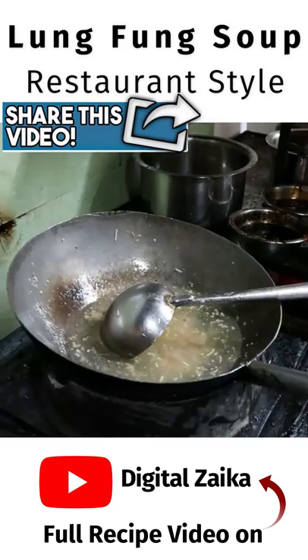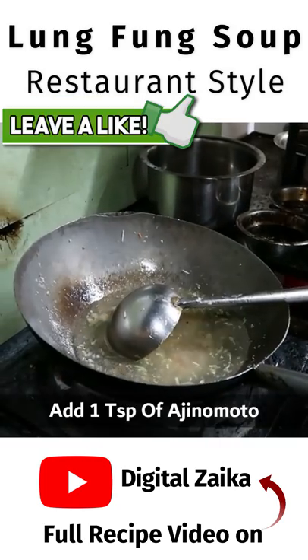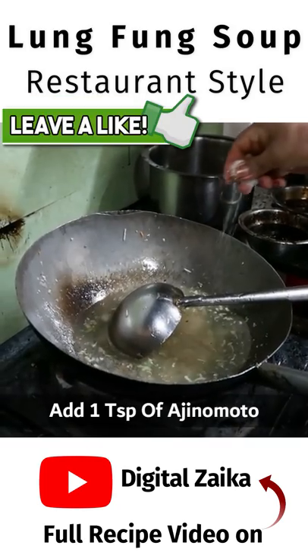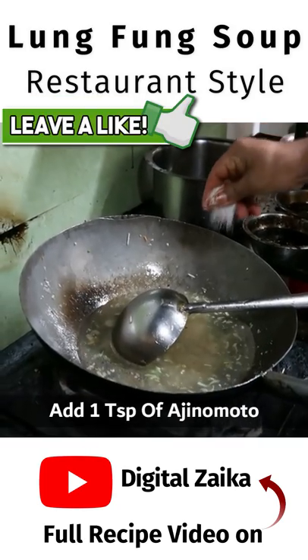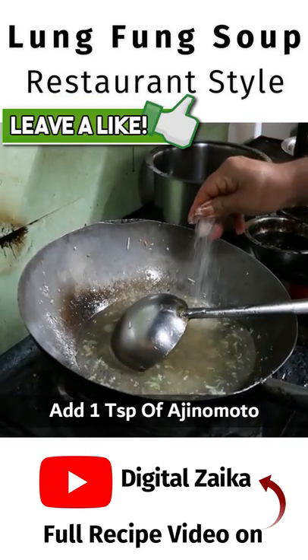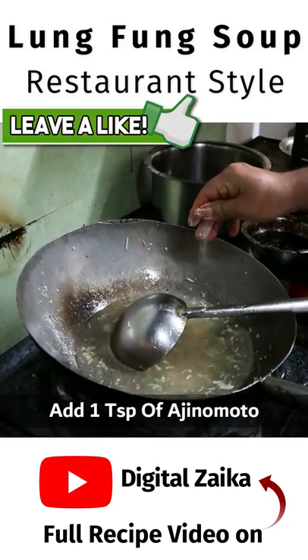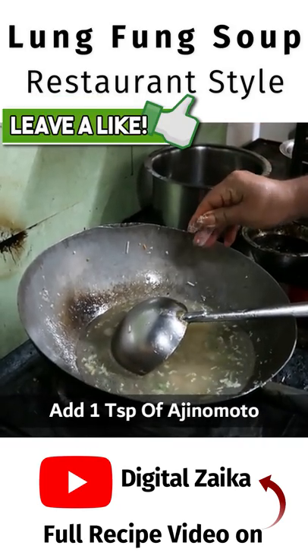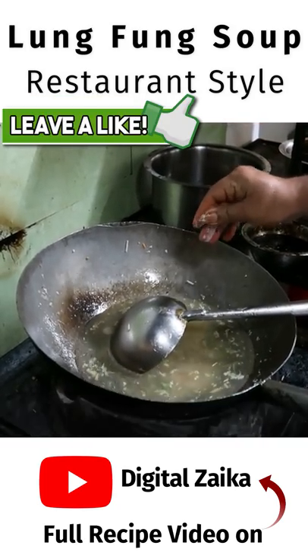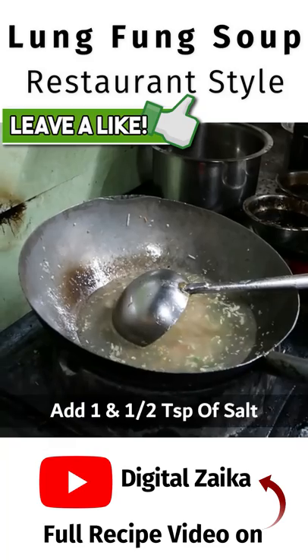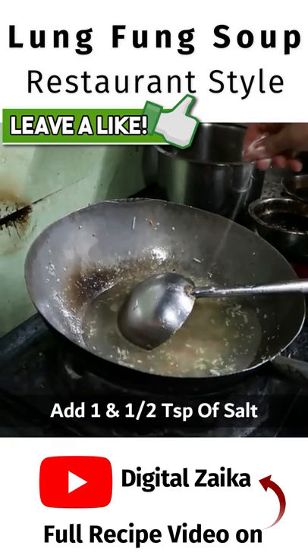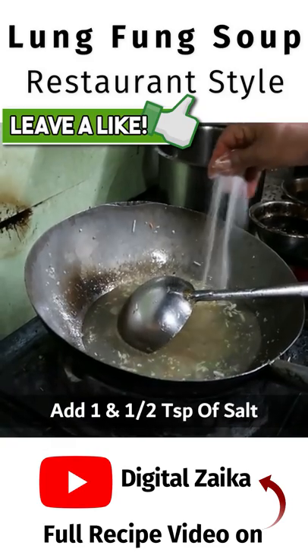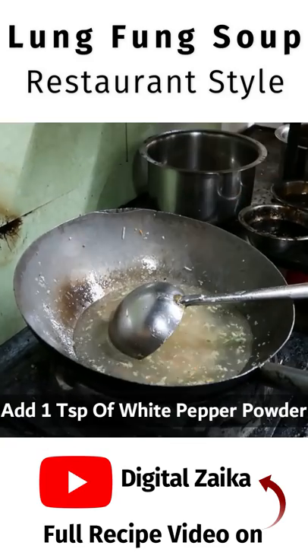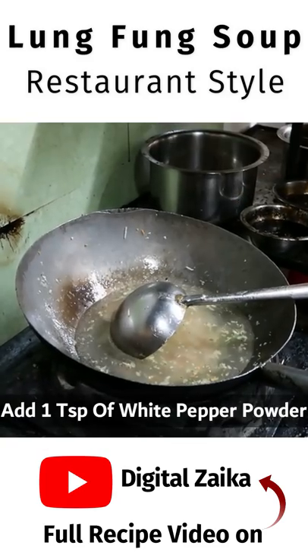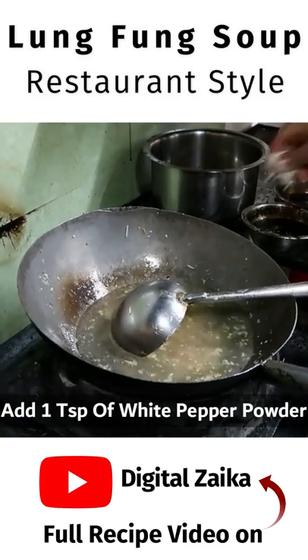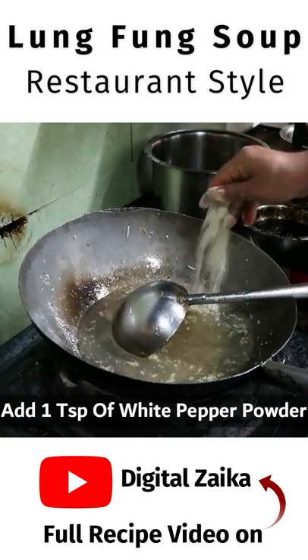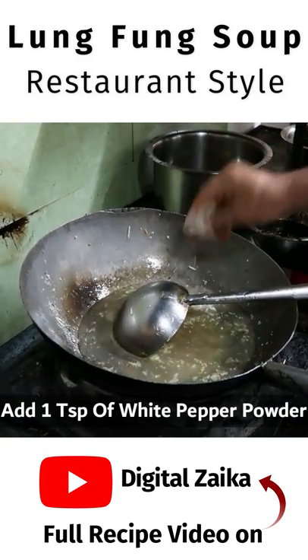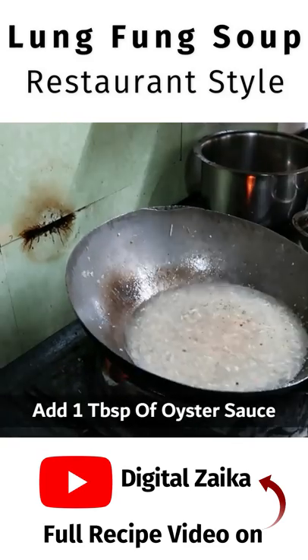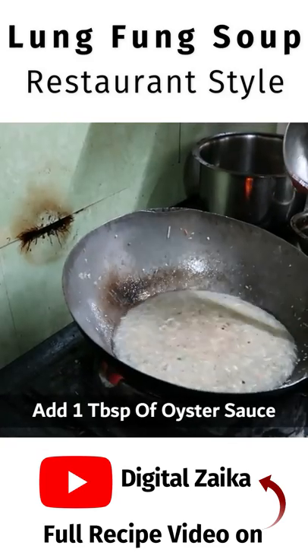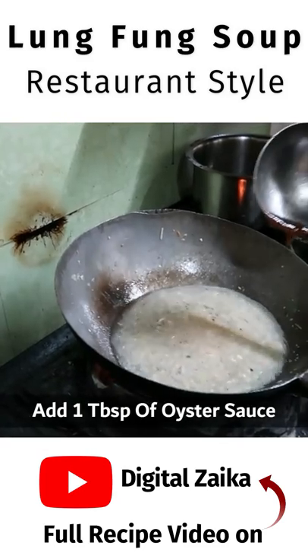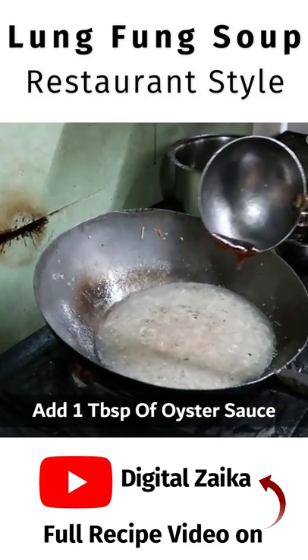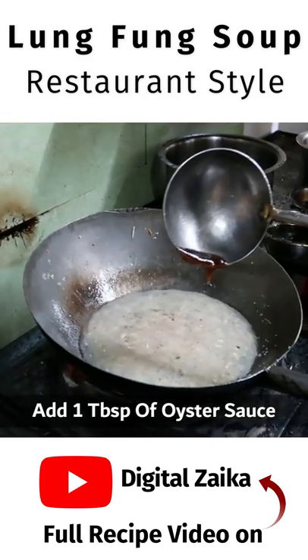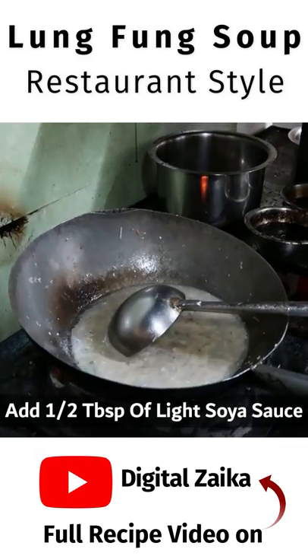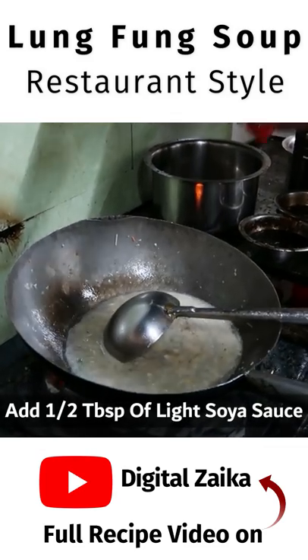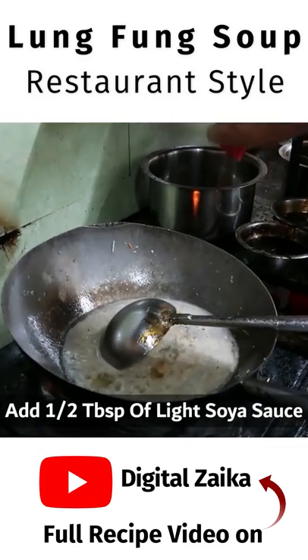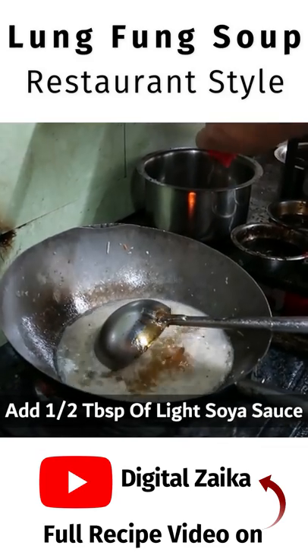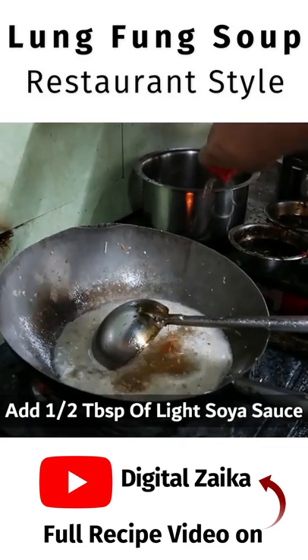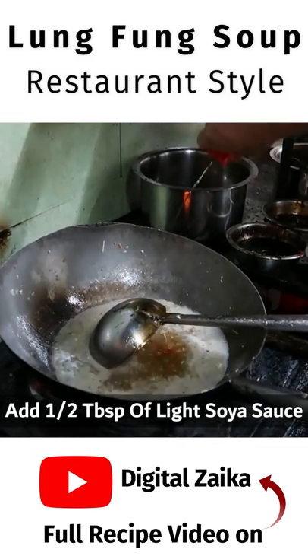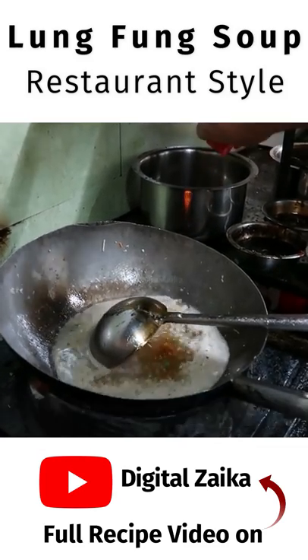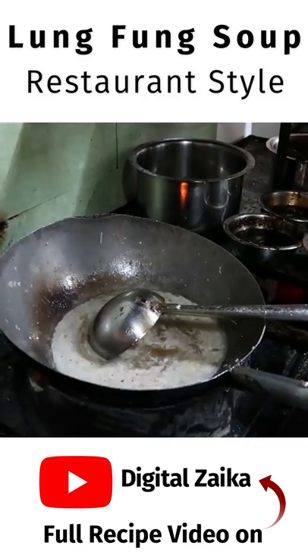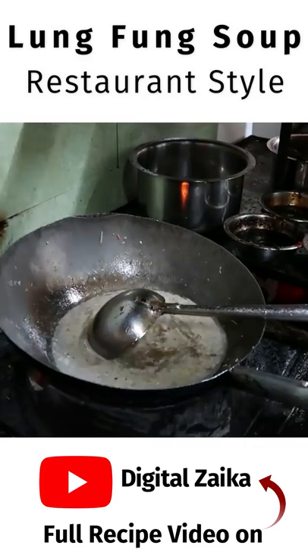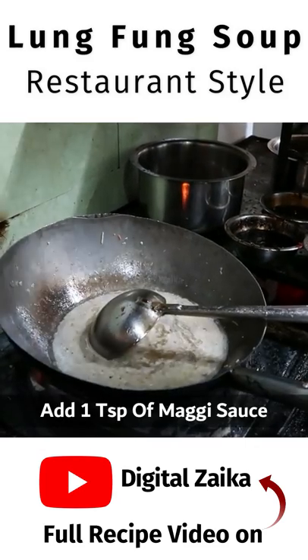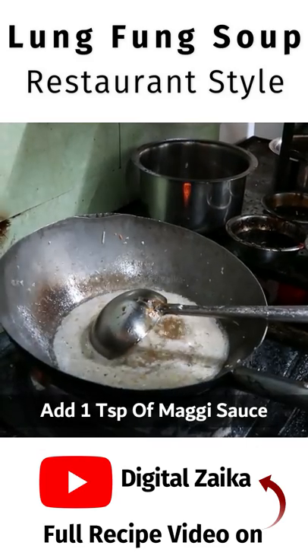We will add some stock water, ajino water, and white pepper. We will add a little sugar, a light soy sauce, and a Maggi sauce.